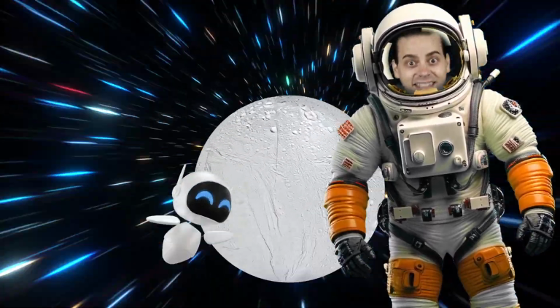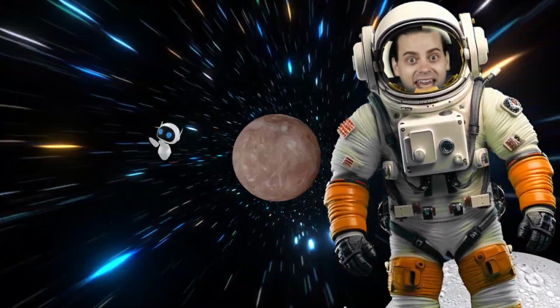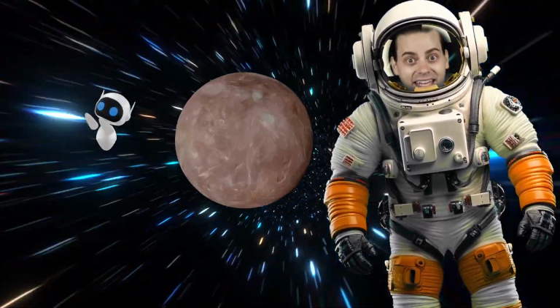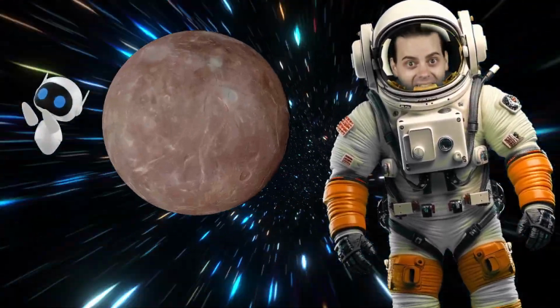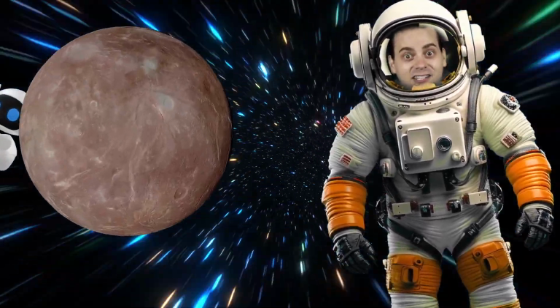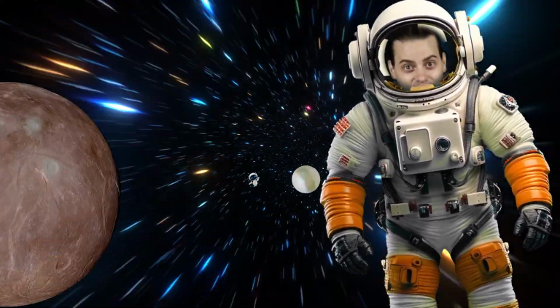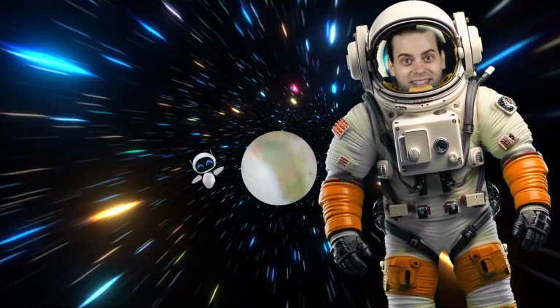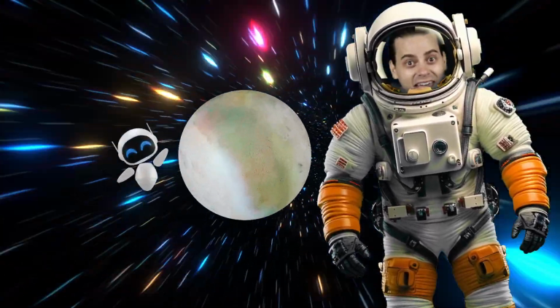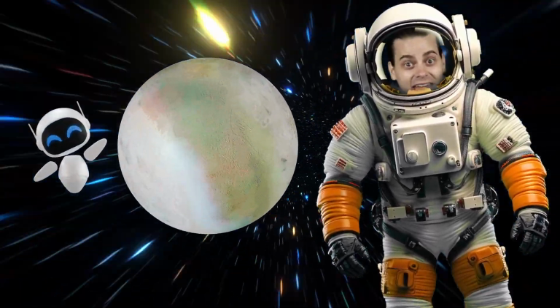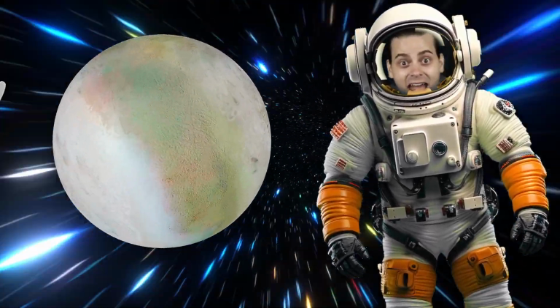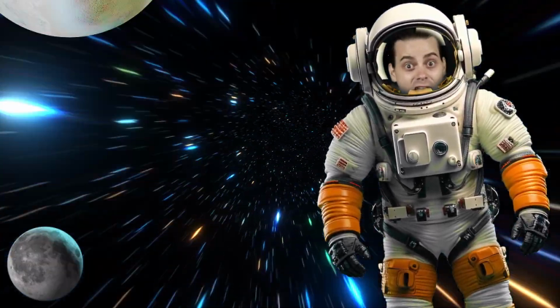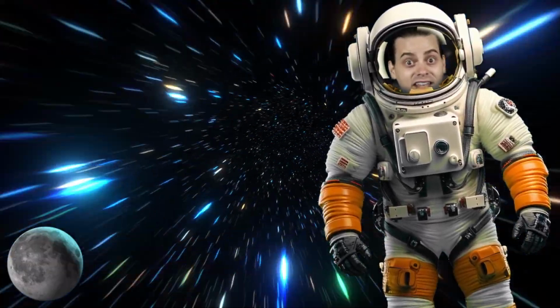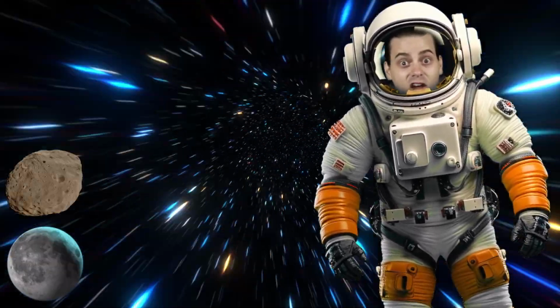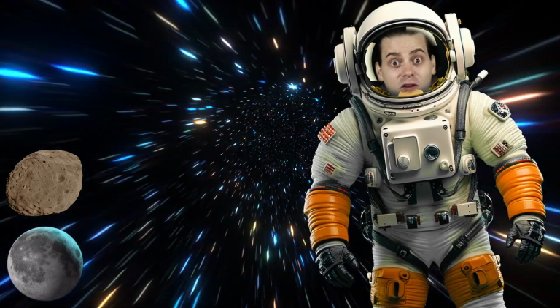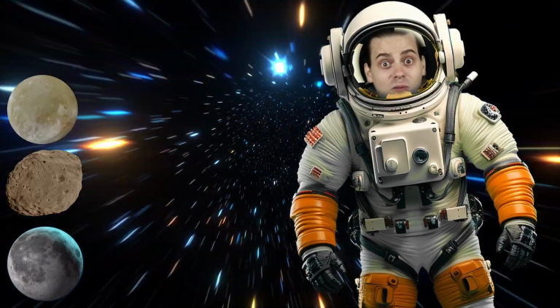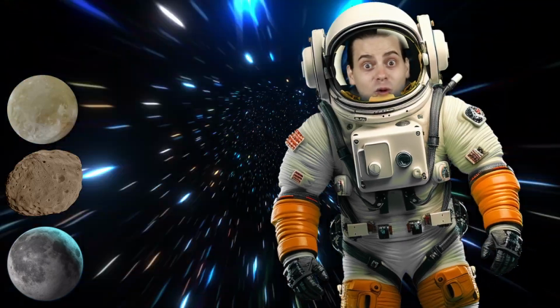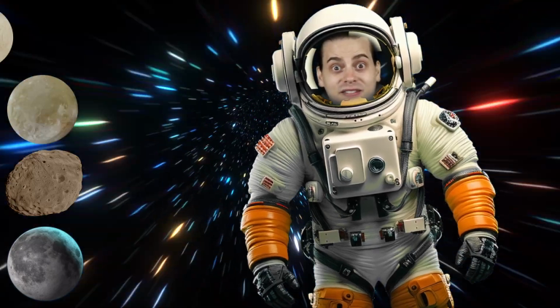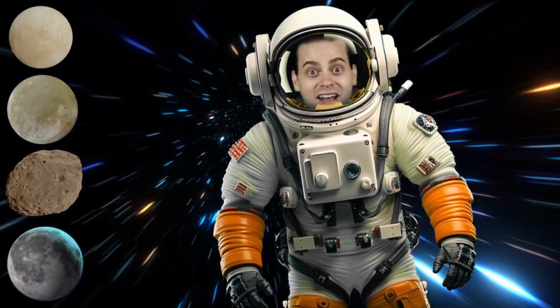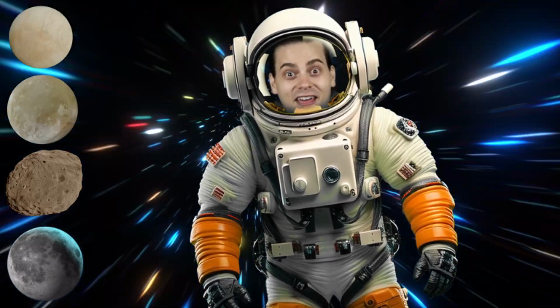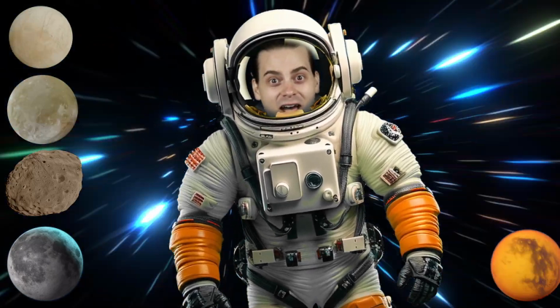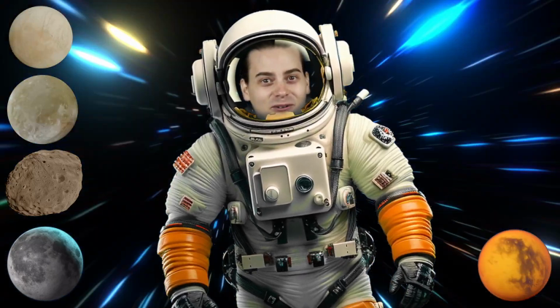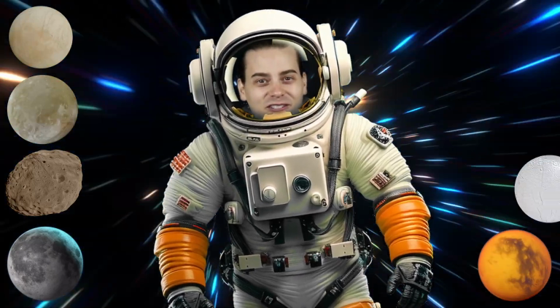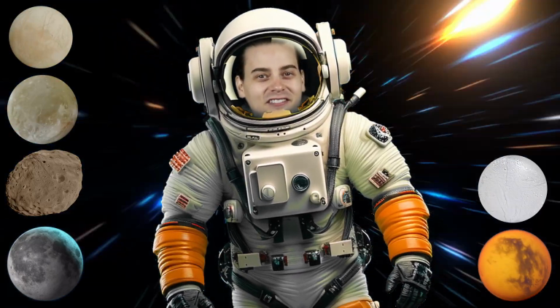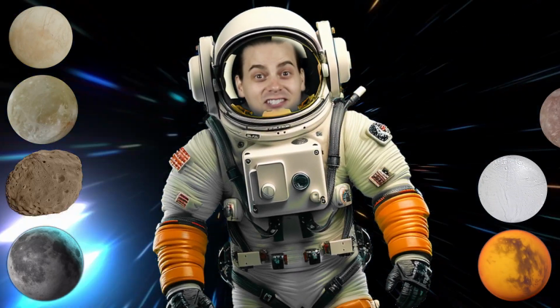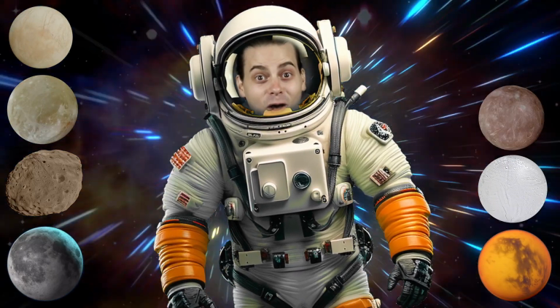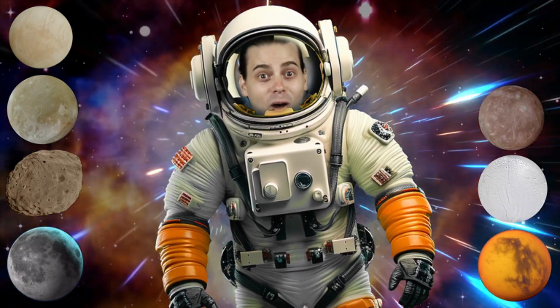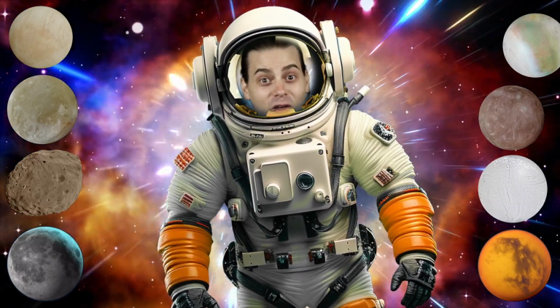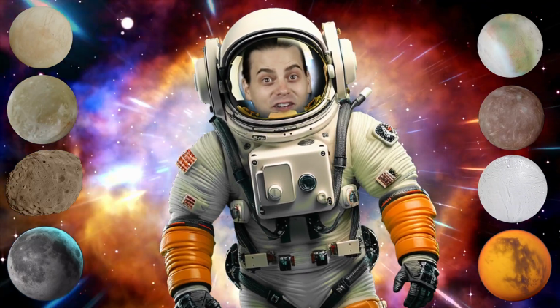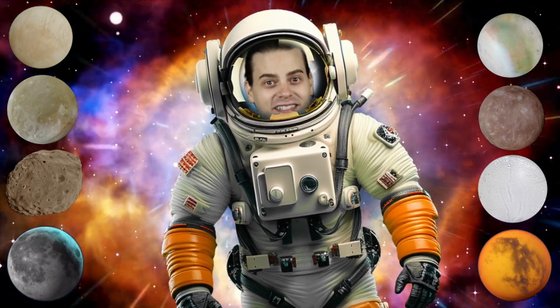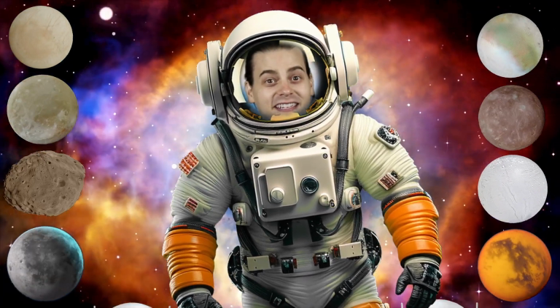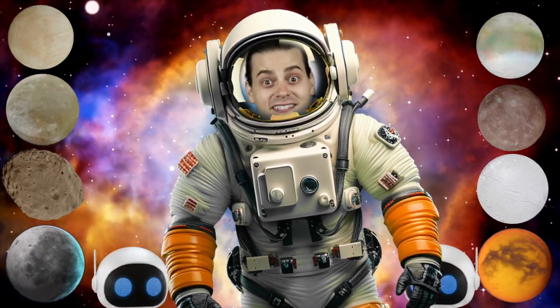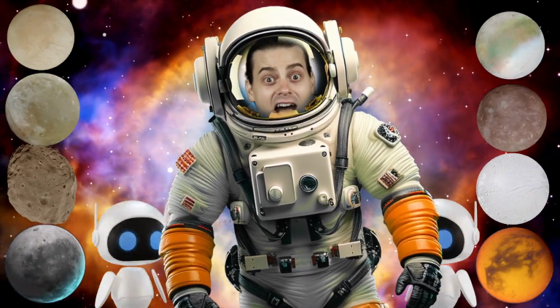These are the moons of the solar system.